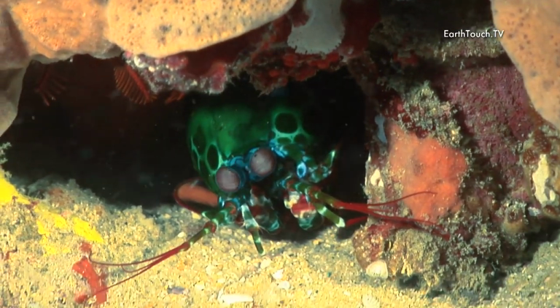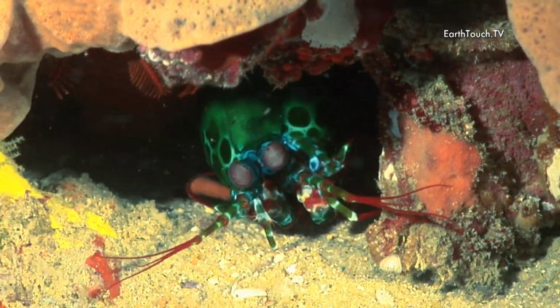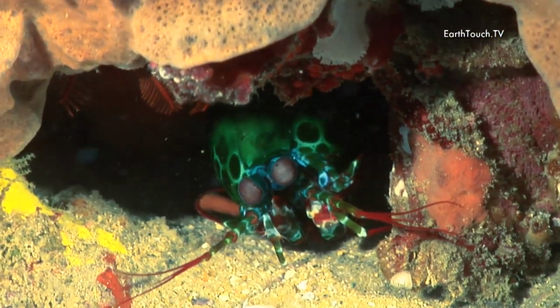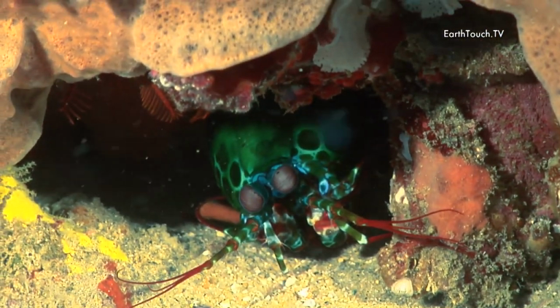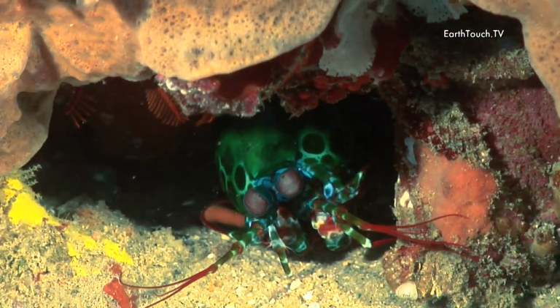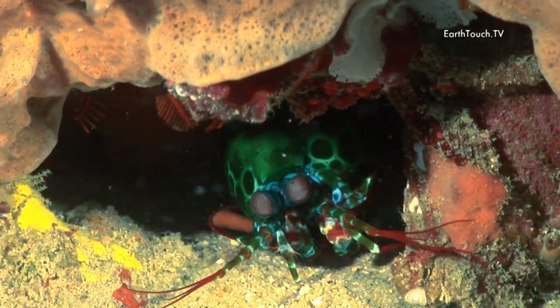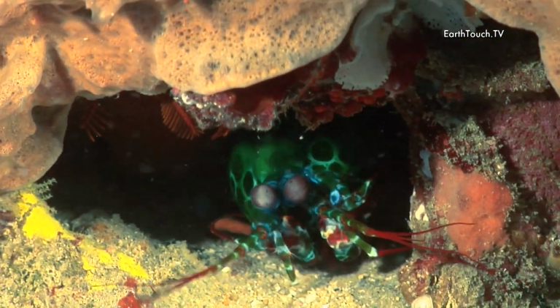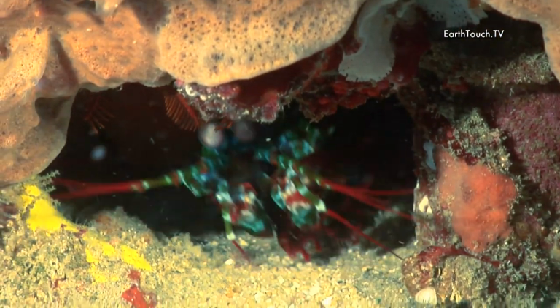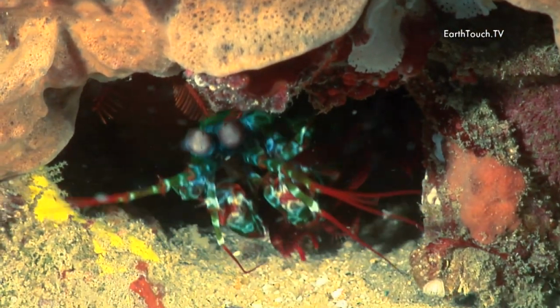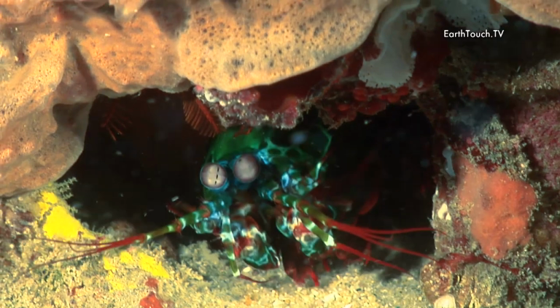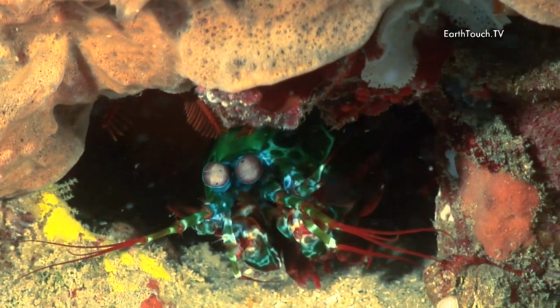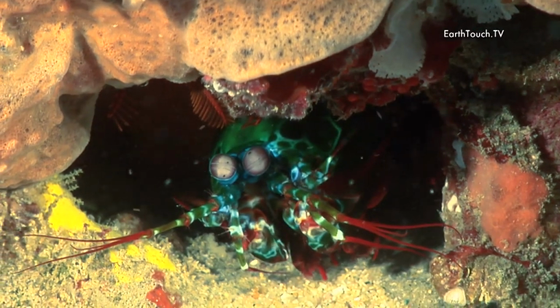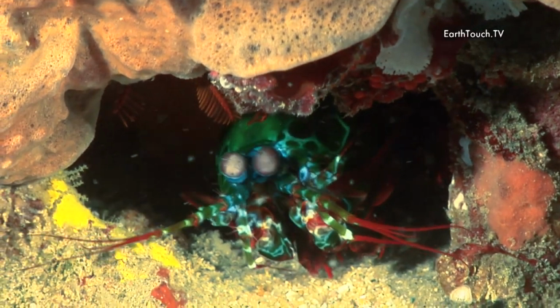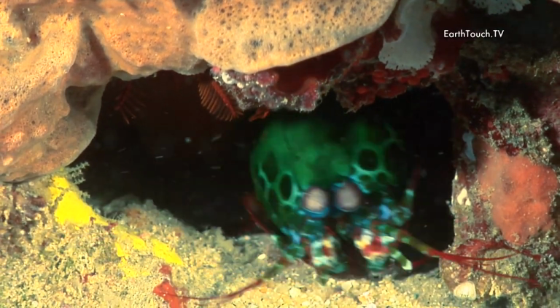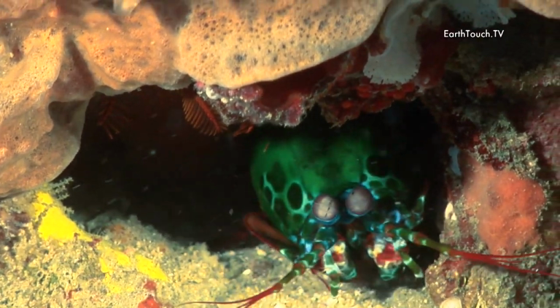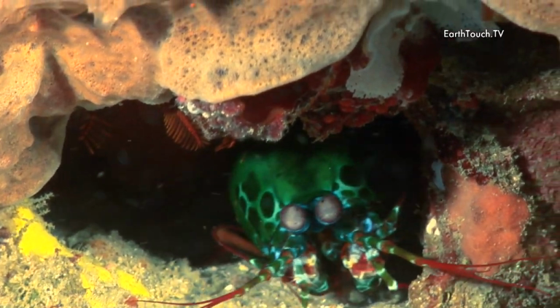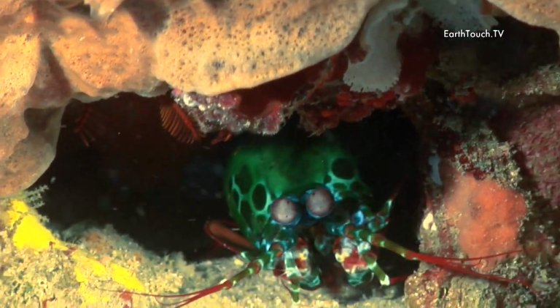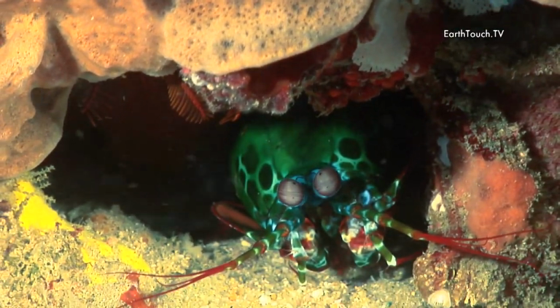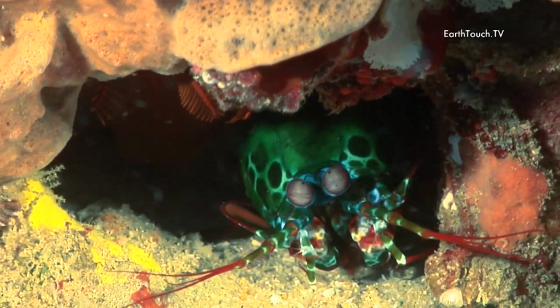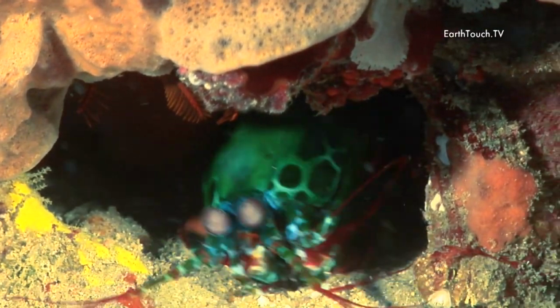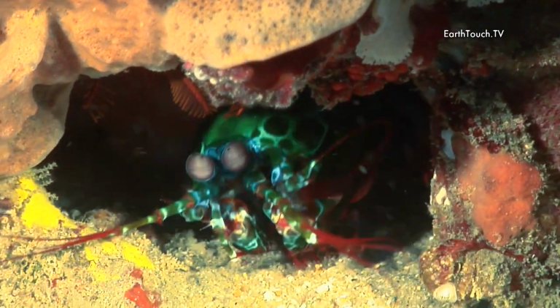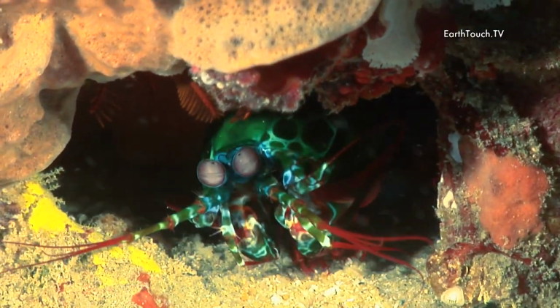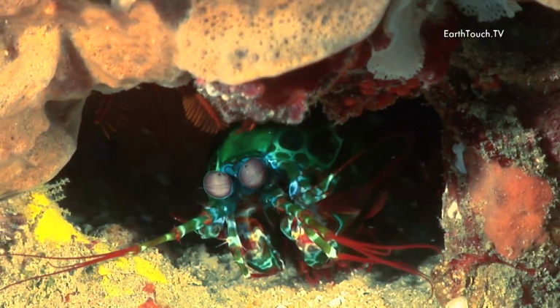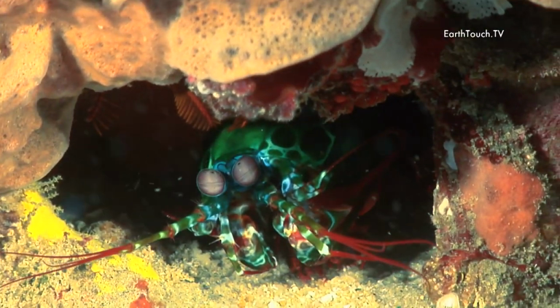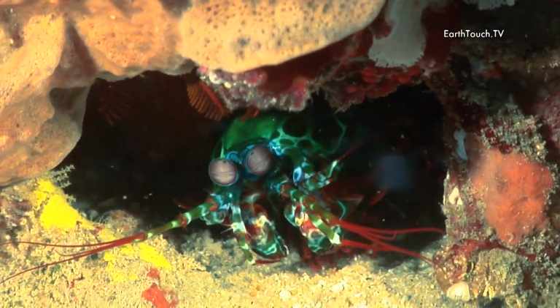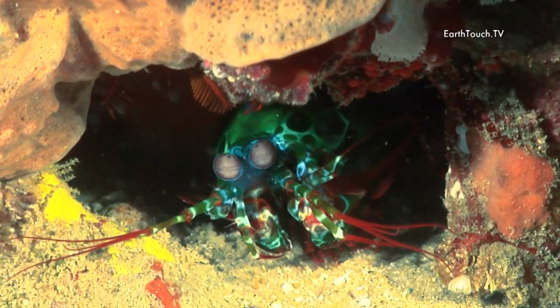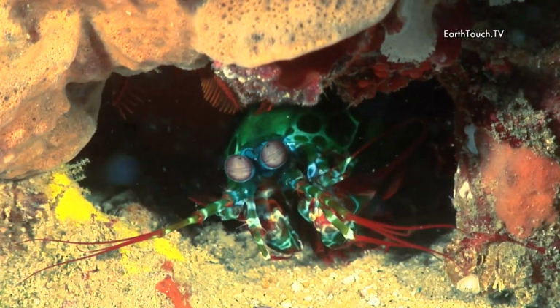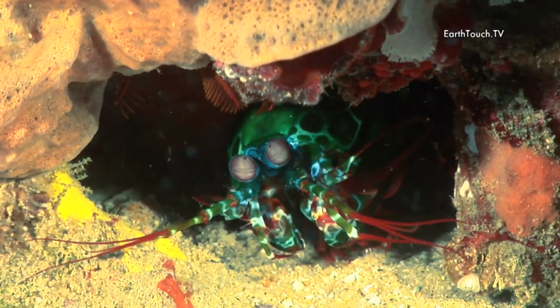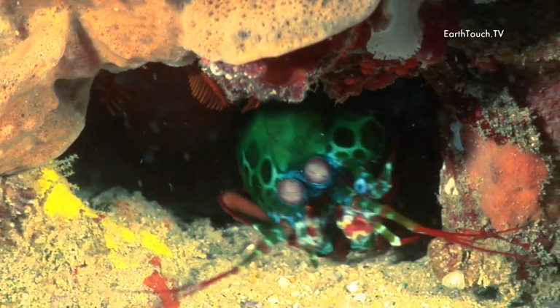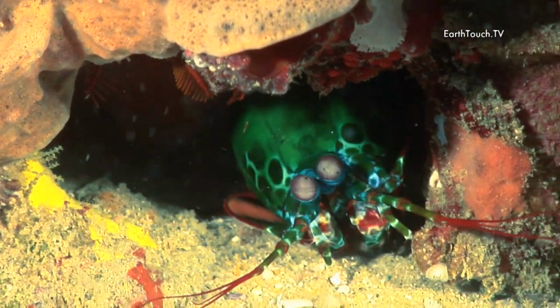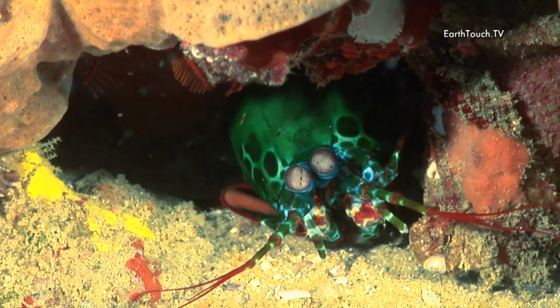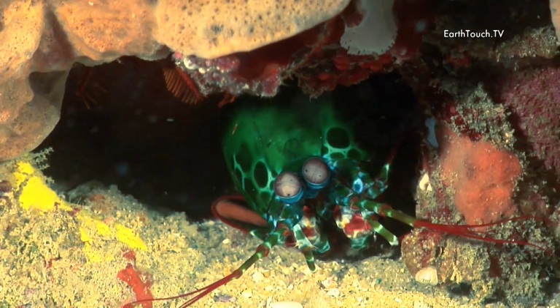Probably the find of the dive — this mantis shrimp in his hole, where he sidesteps and bobs around with zany eyeballs rotating.